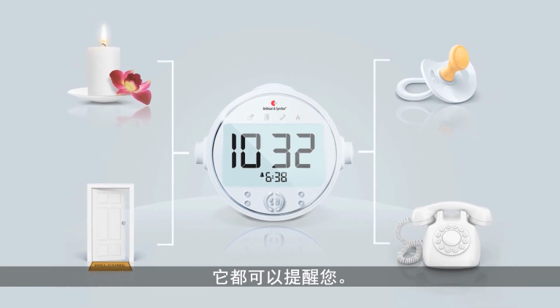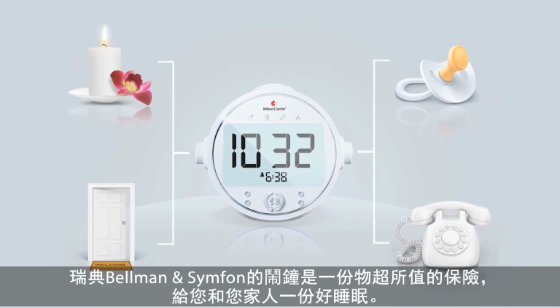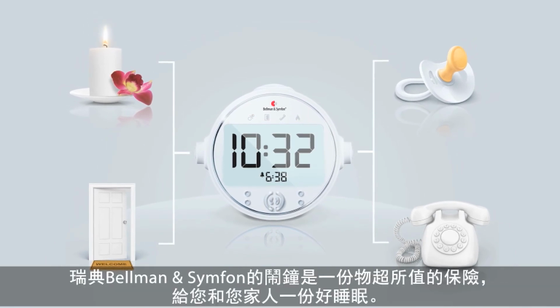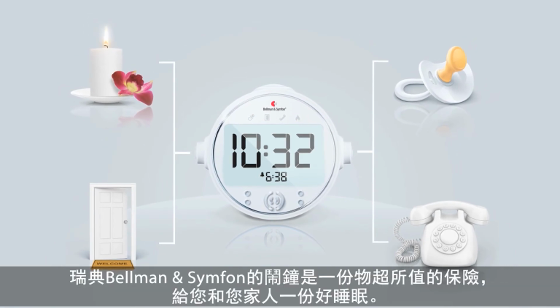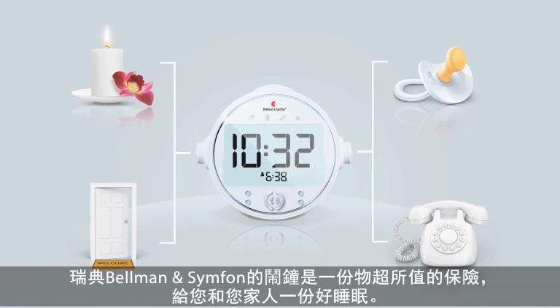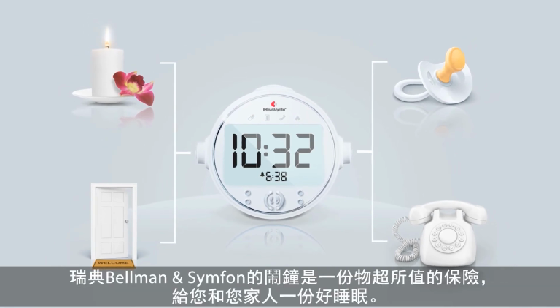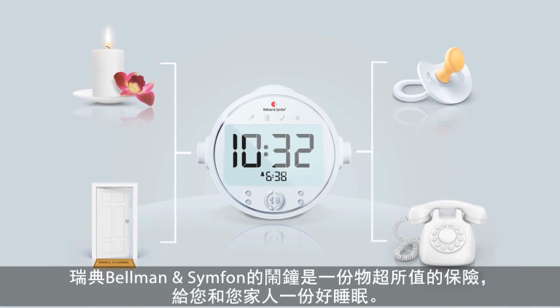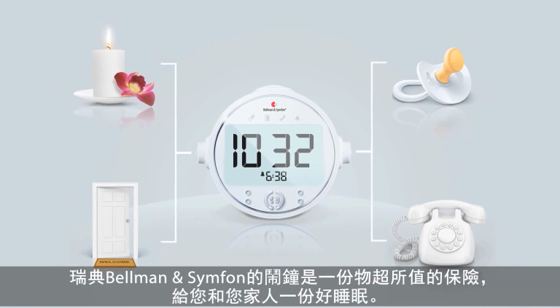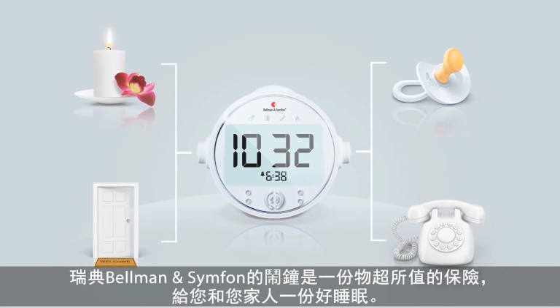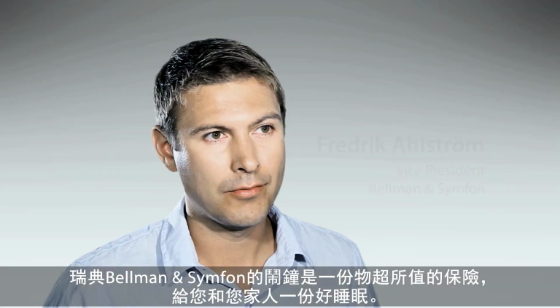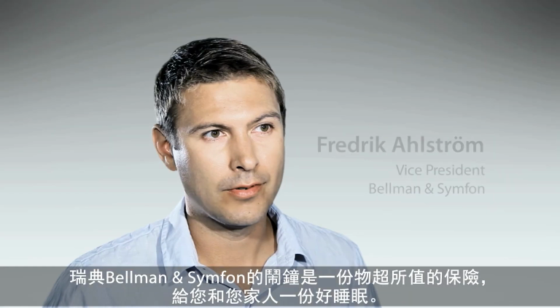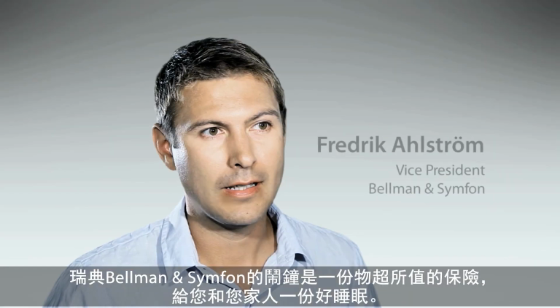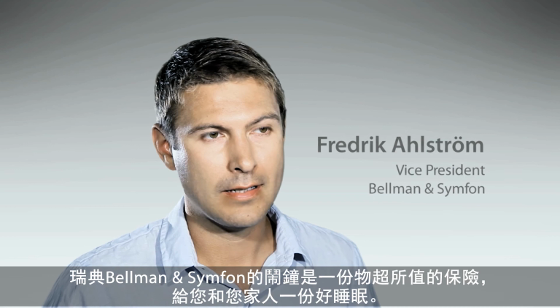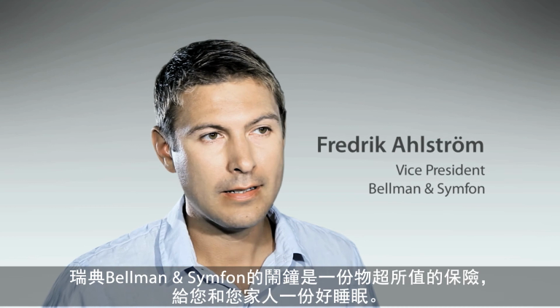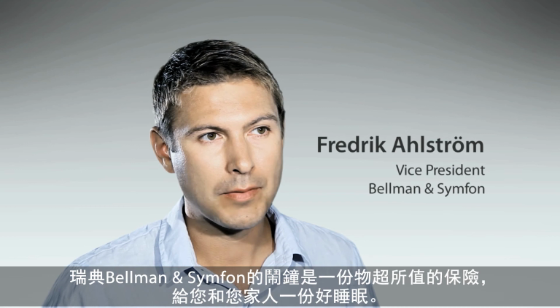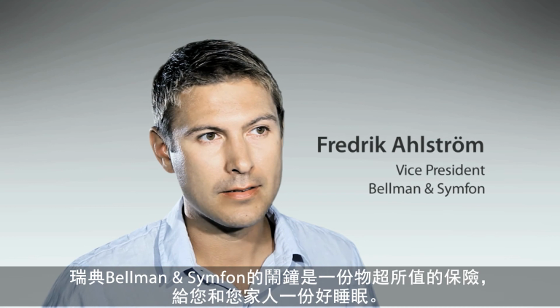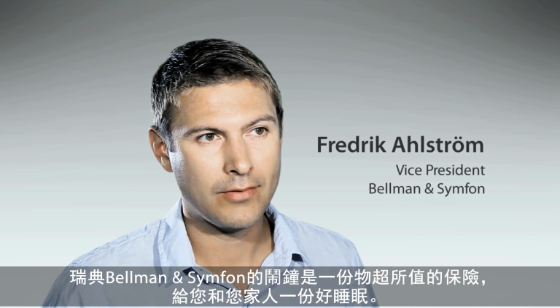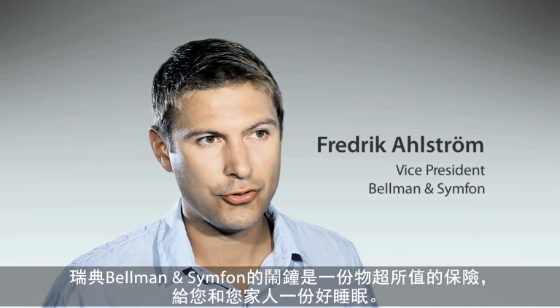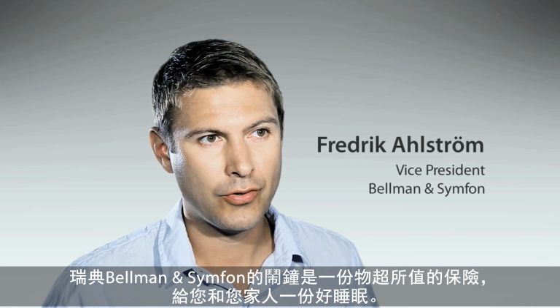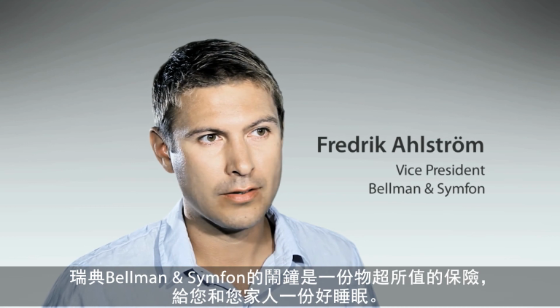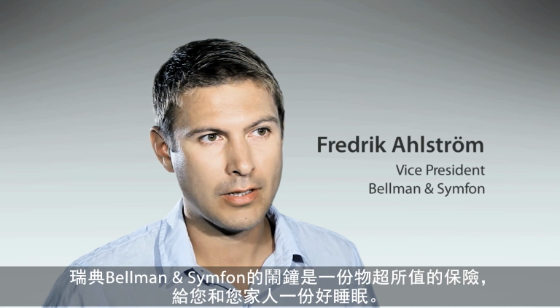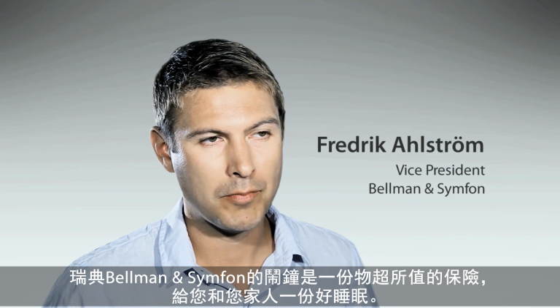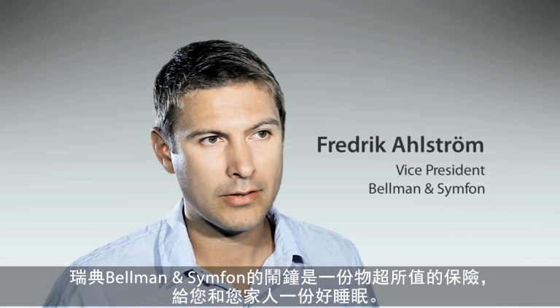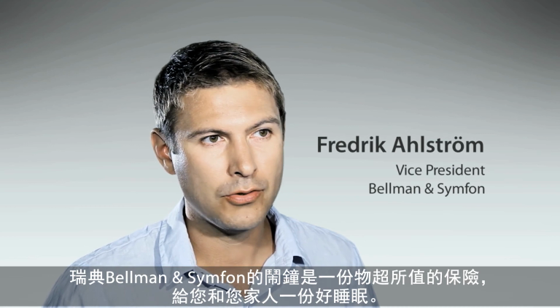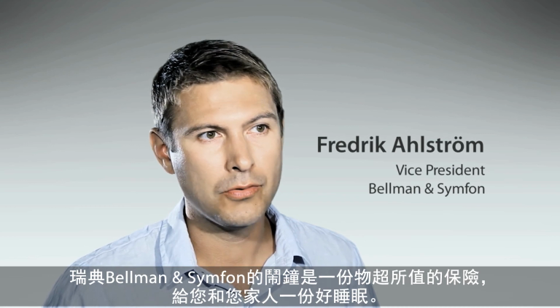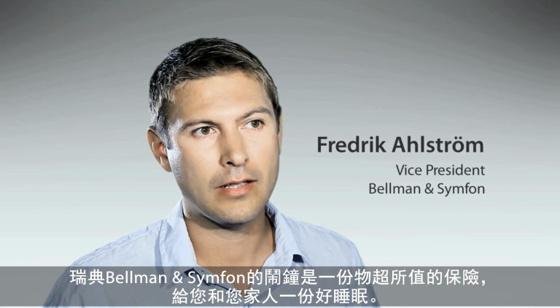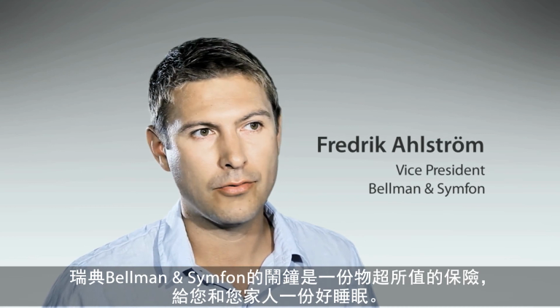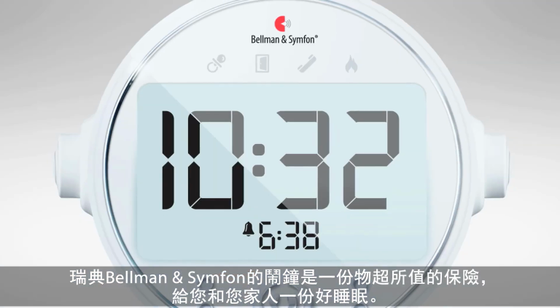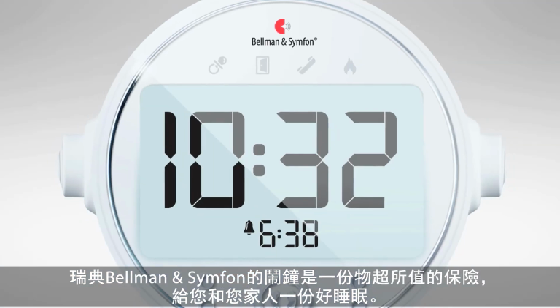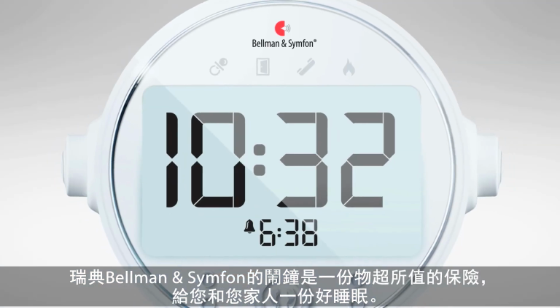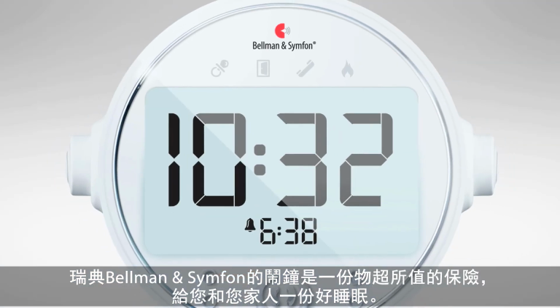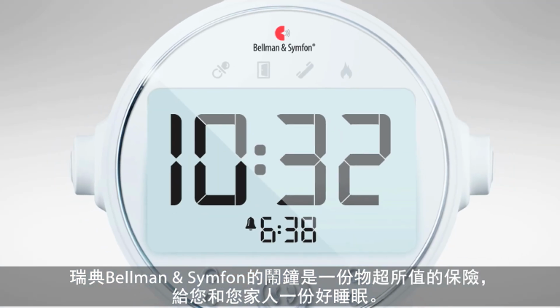The alarm clock from Bellman and Symfone is an inexpensive insurance that will make you and your family sleep well.